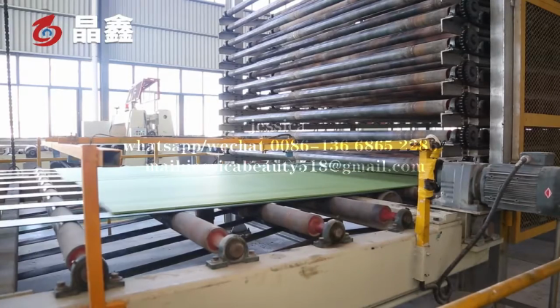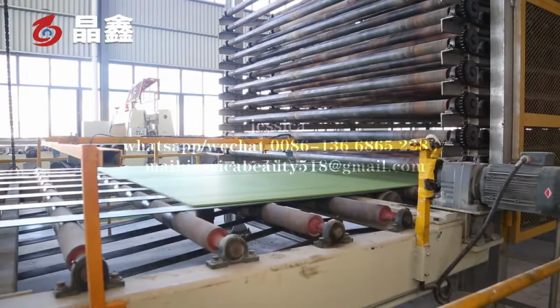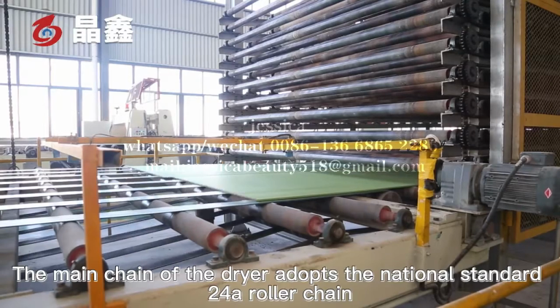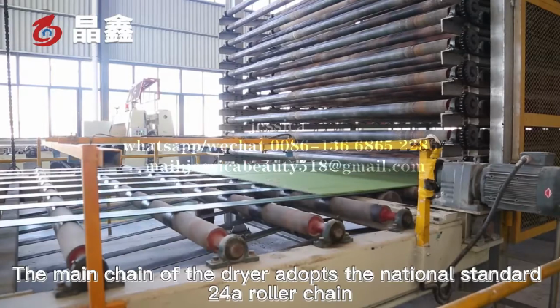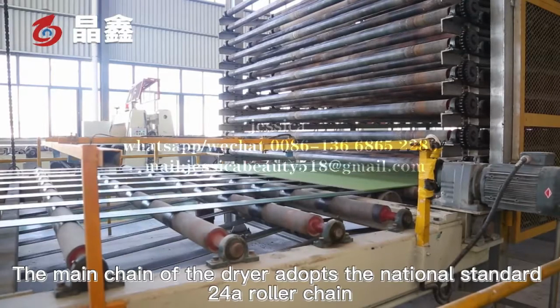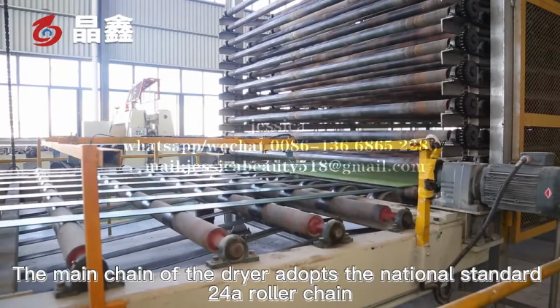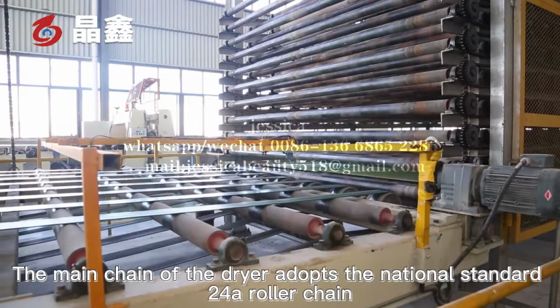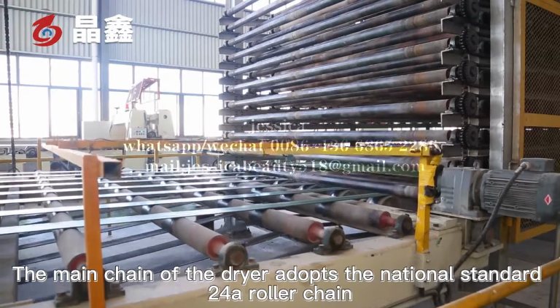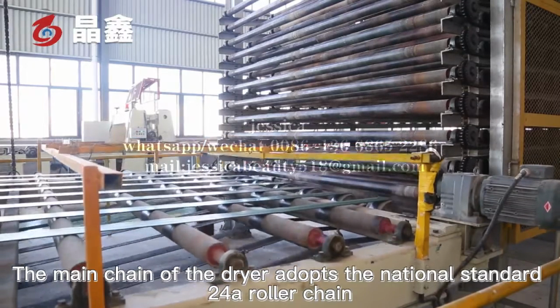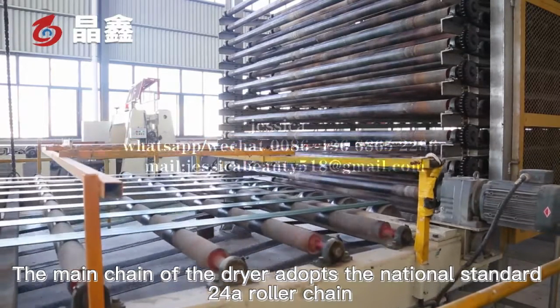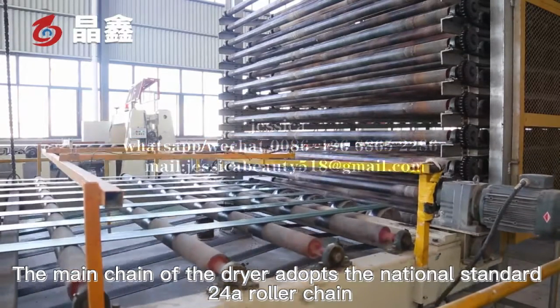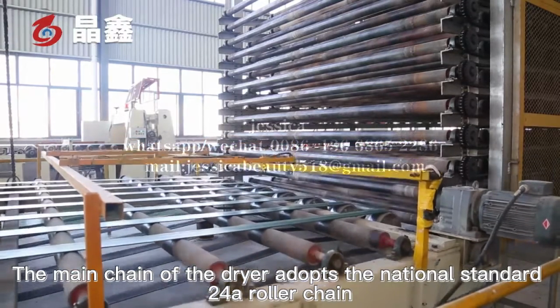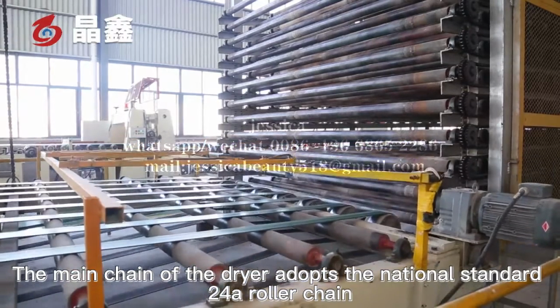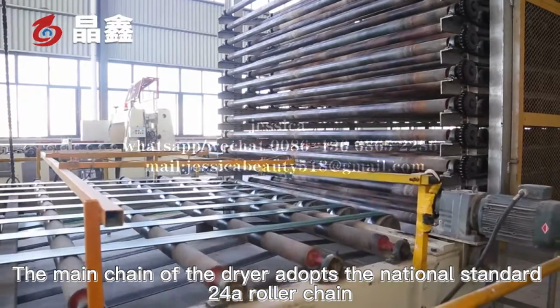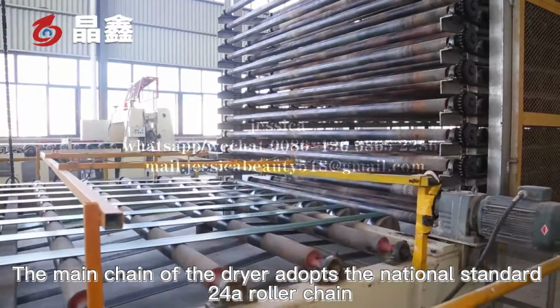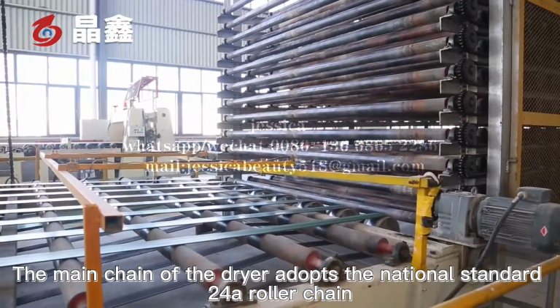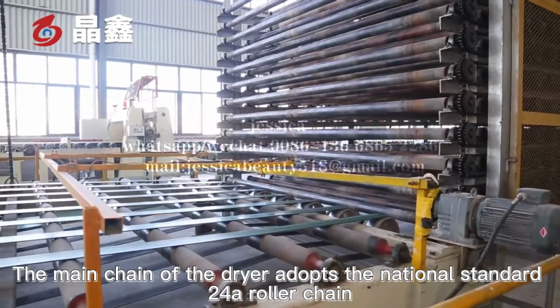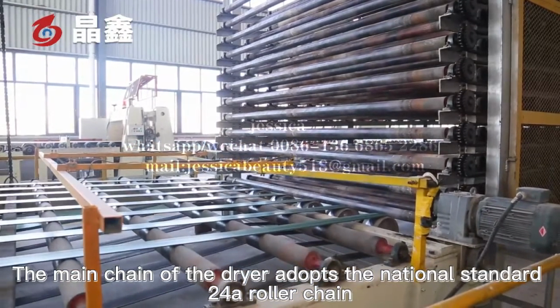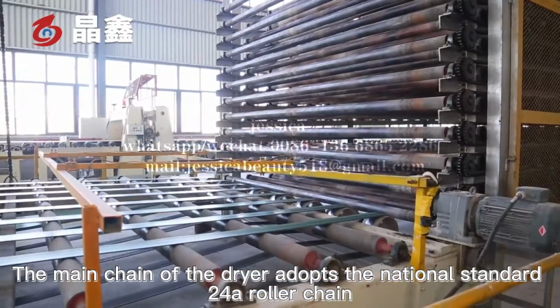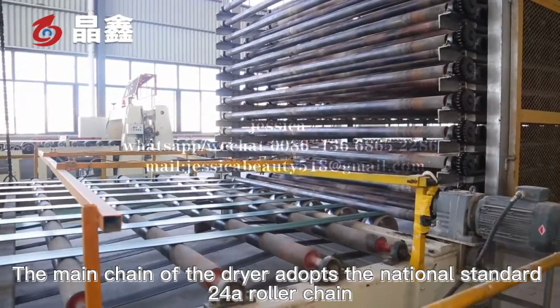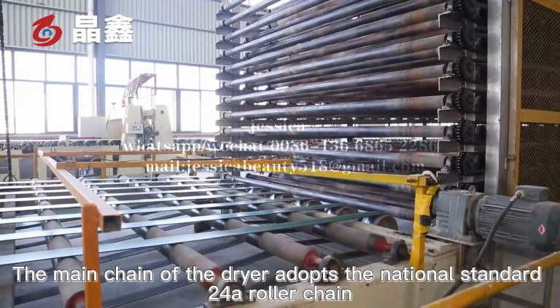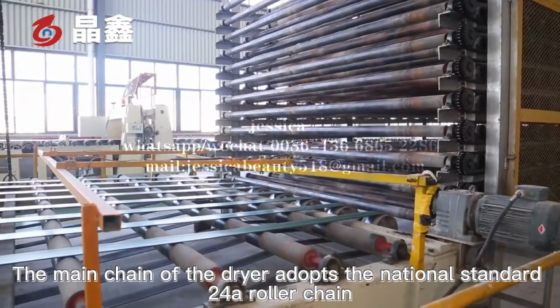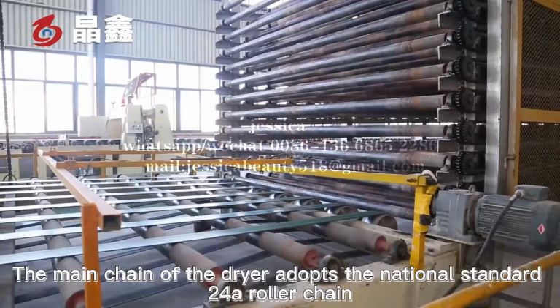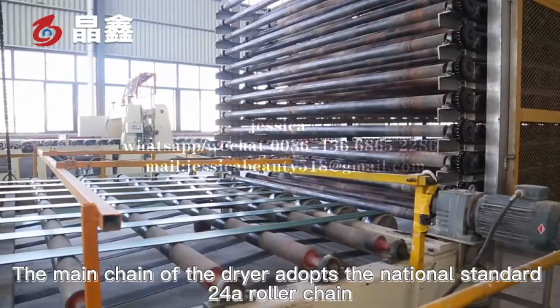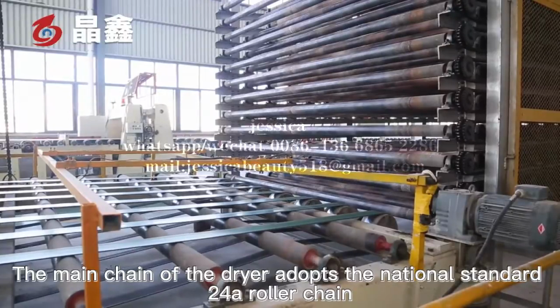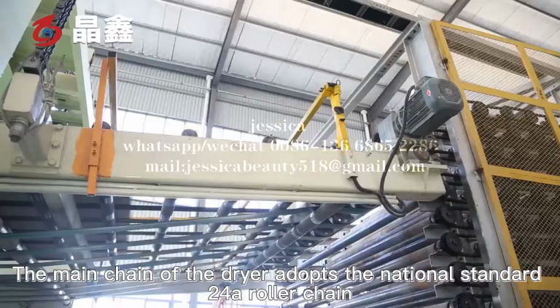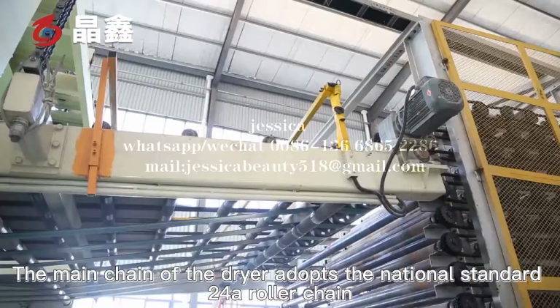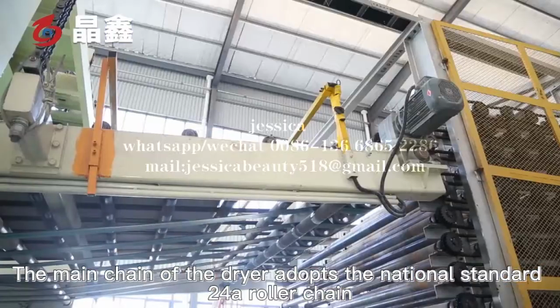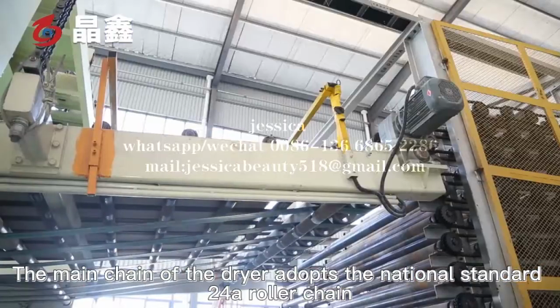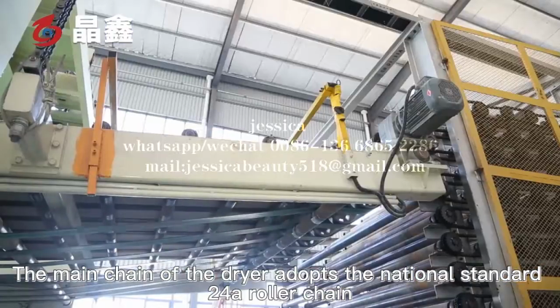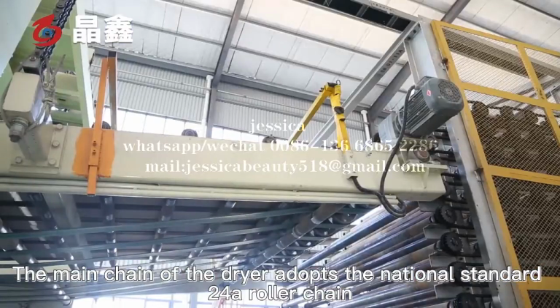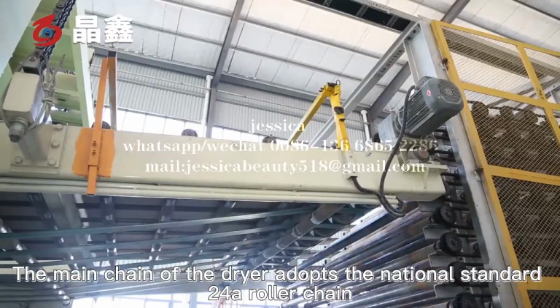The chain of the dryer adopts the national standard 24A roller chain.